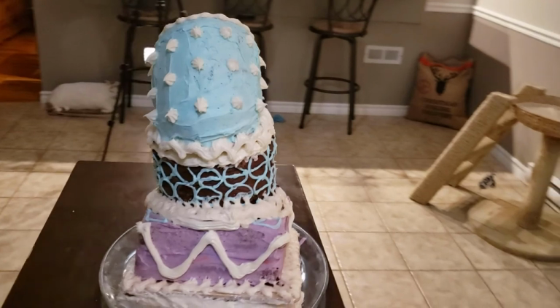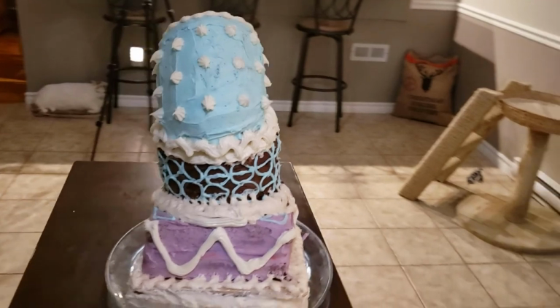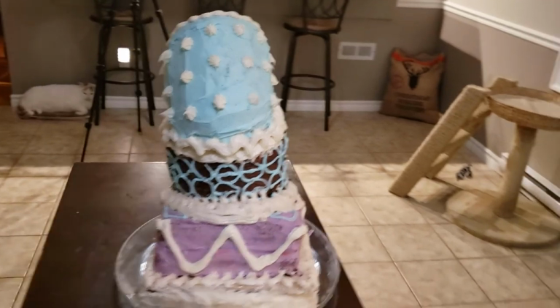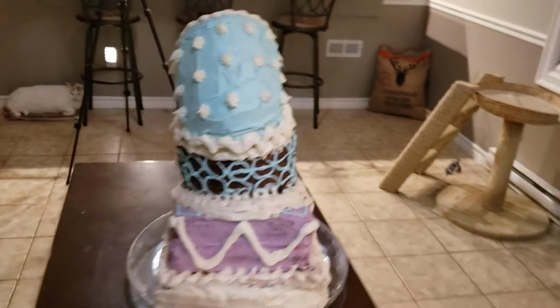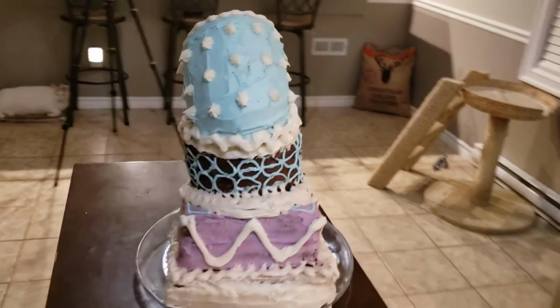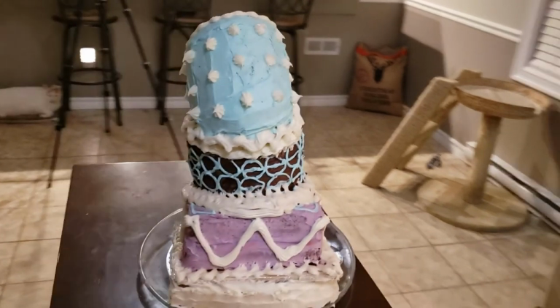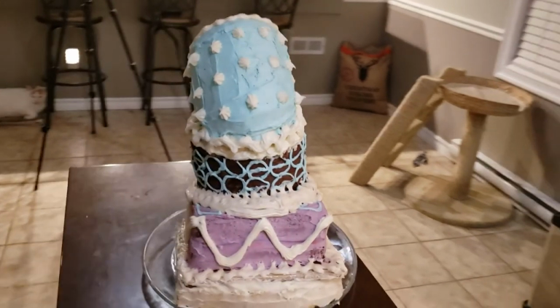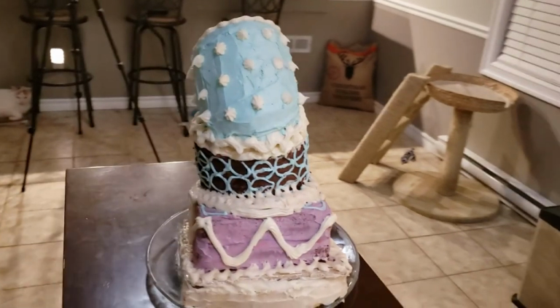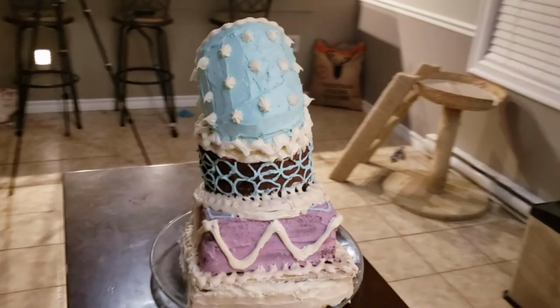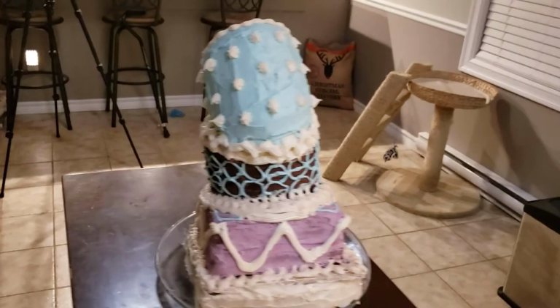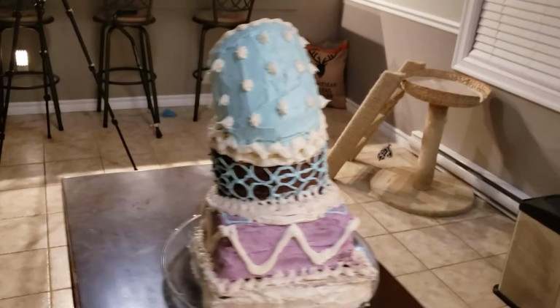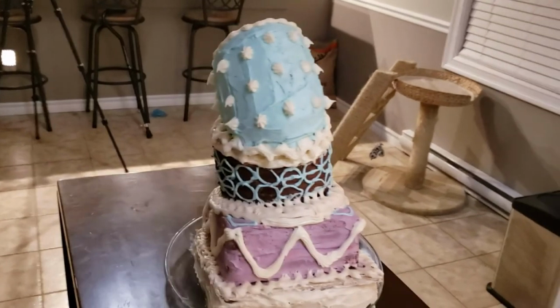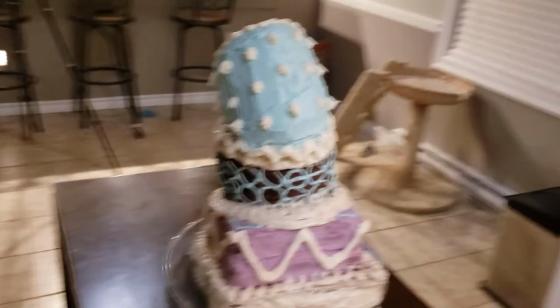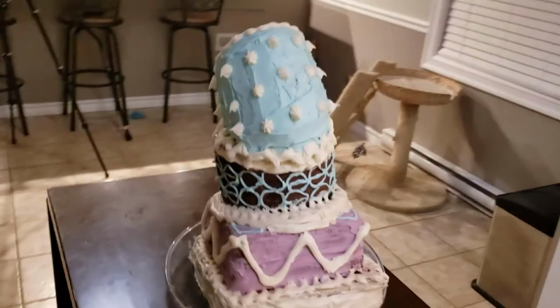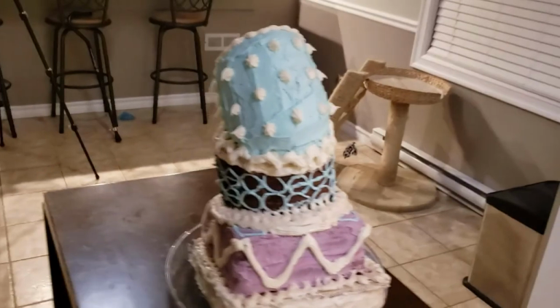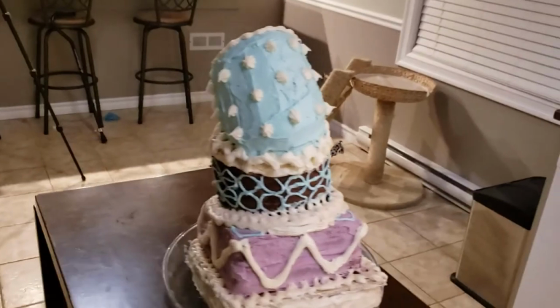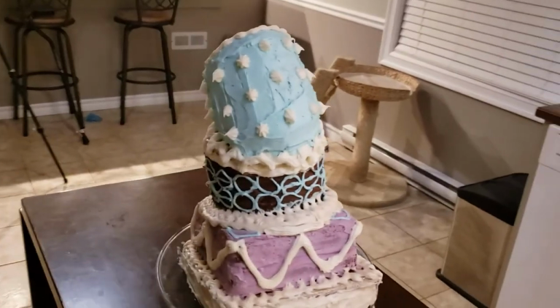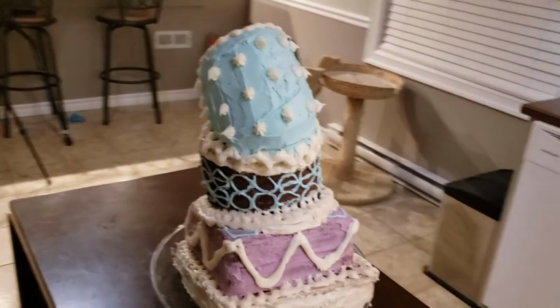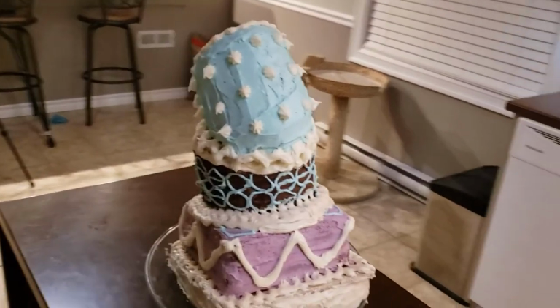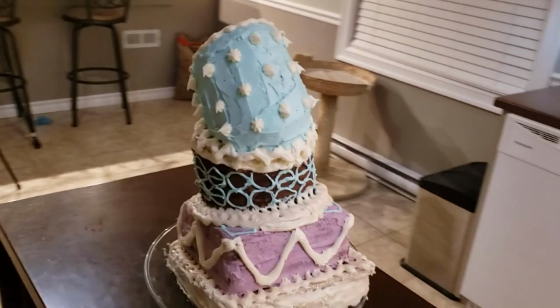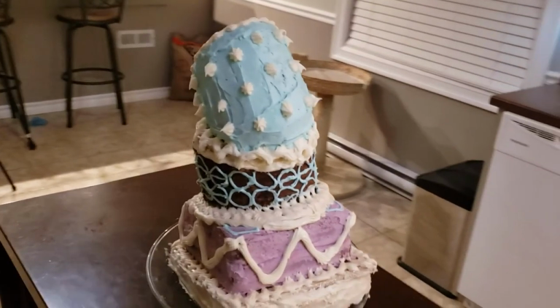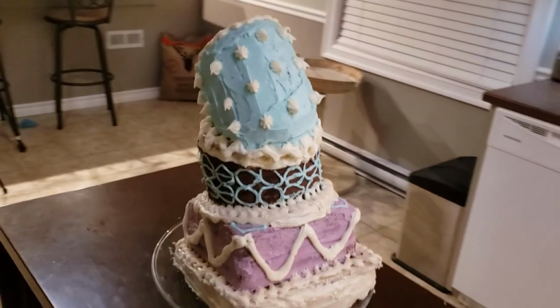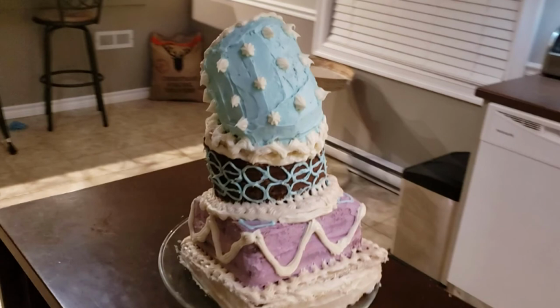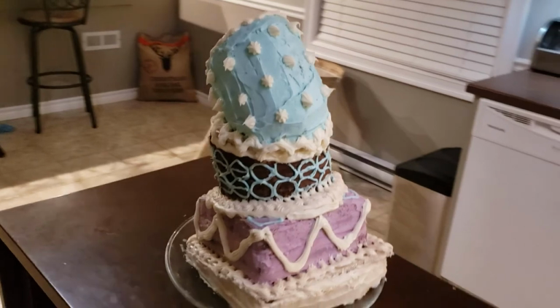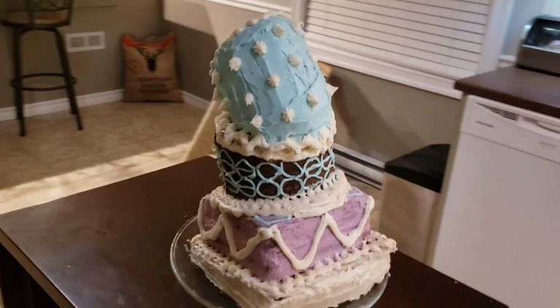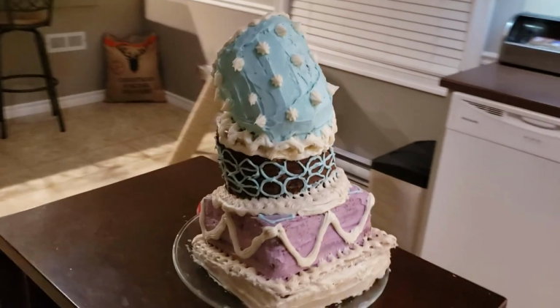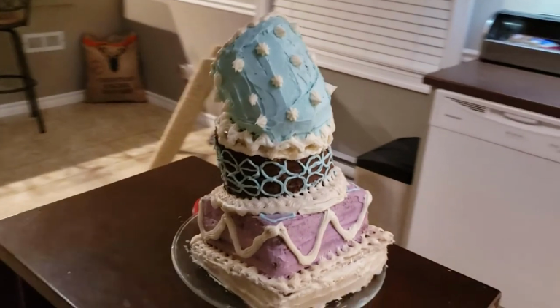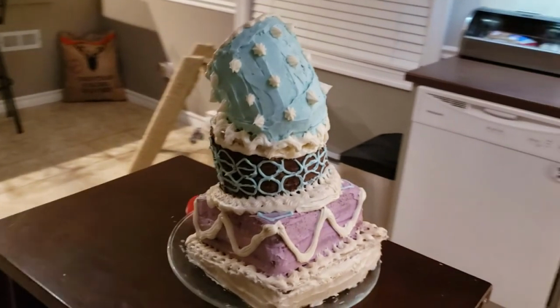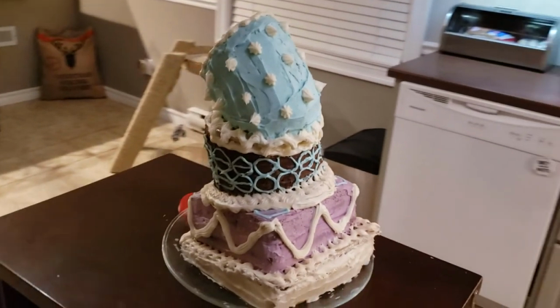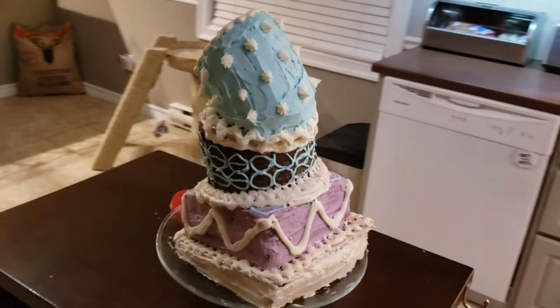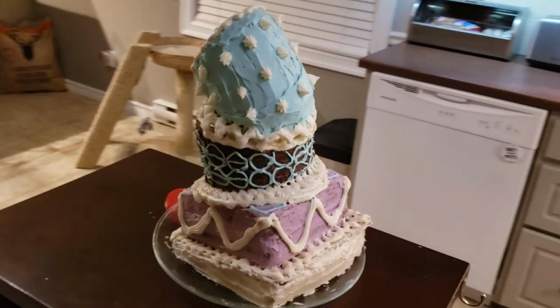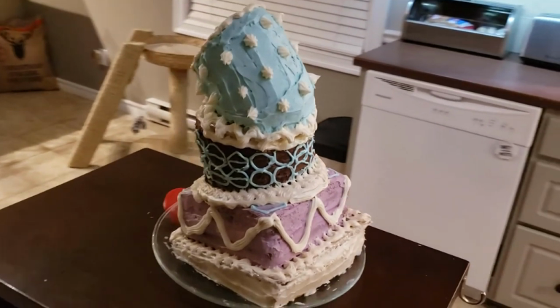Here it is, all finished. What do you think — did I nail it? Let me know in the comments below.